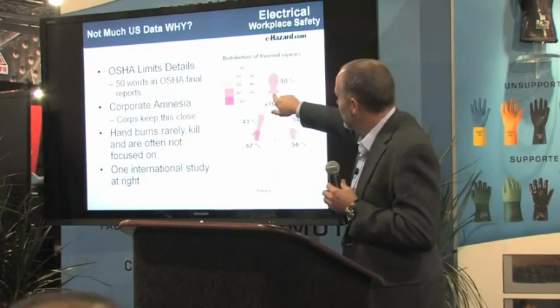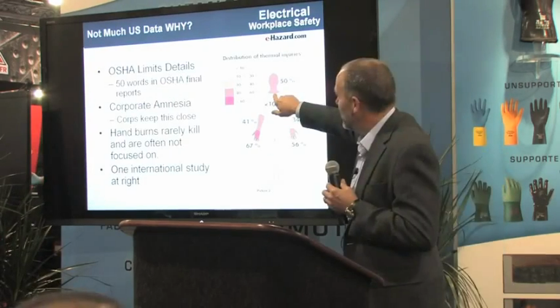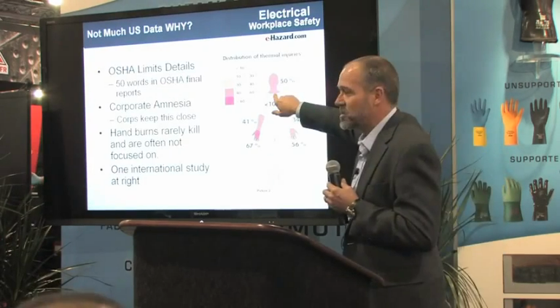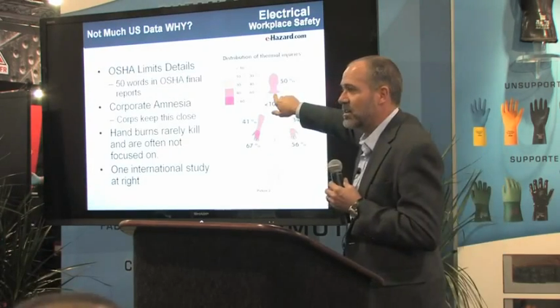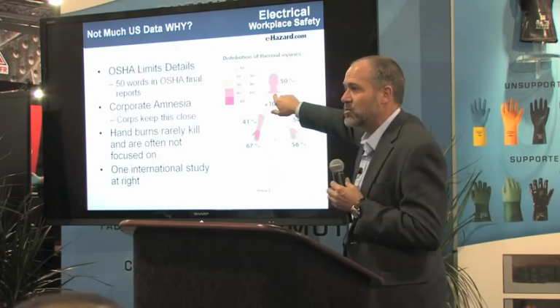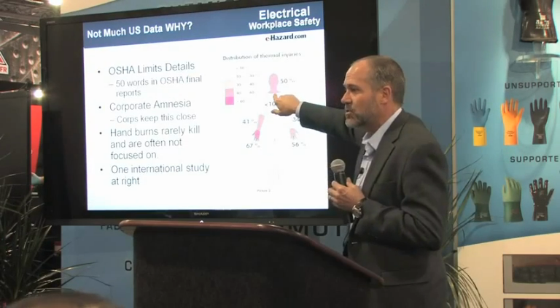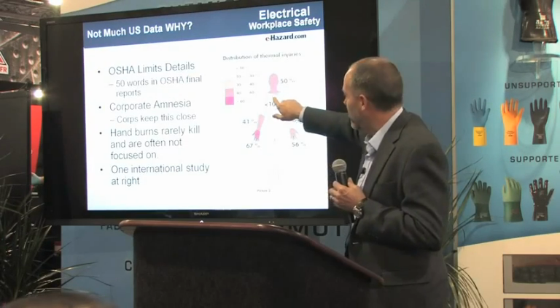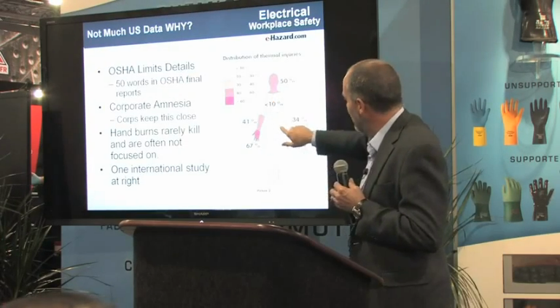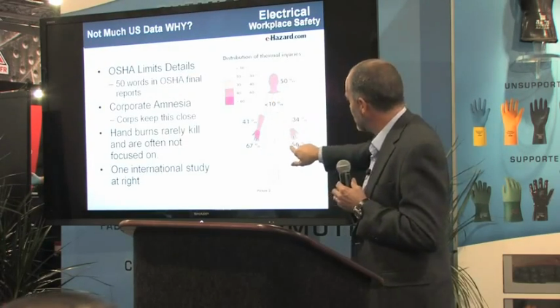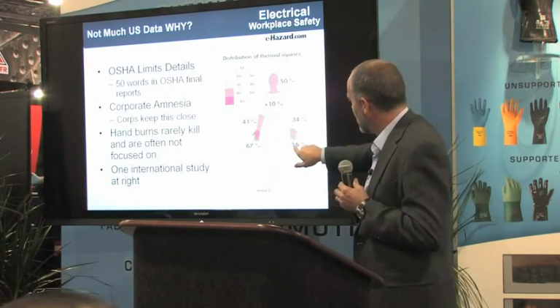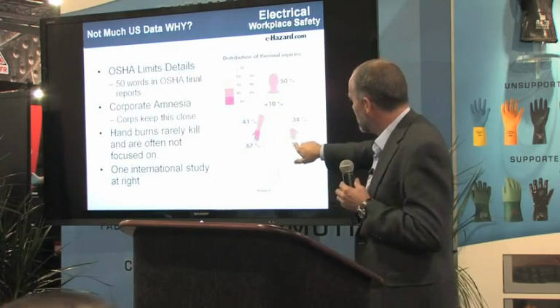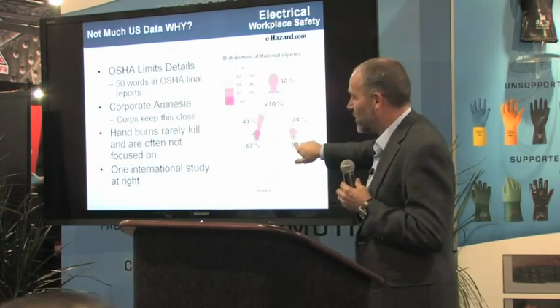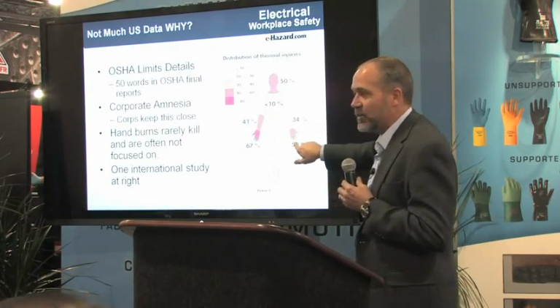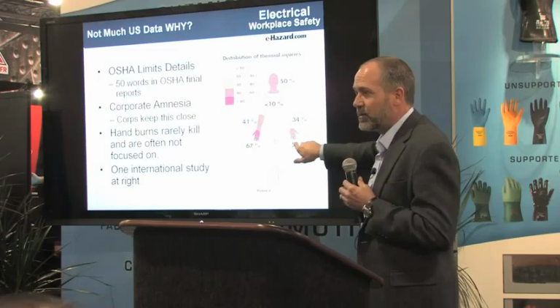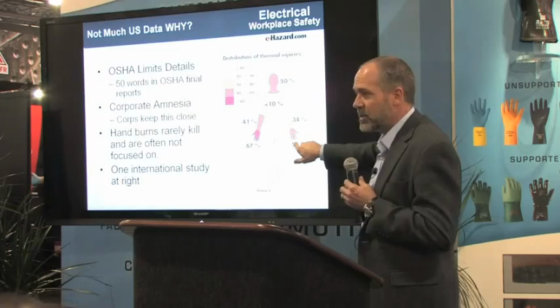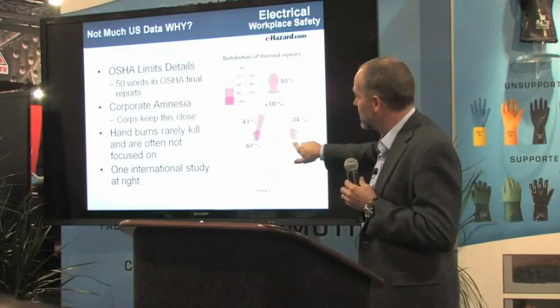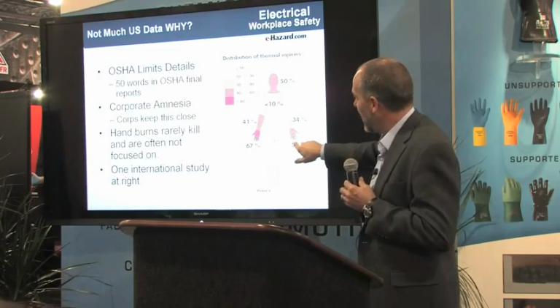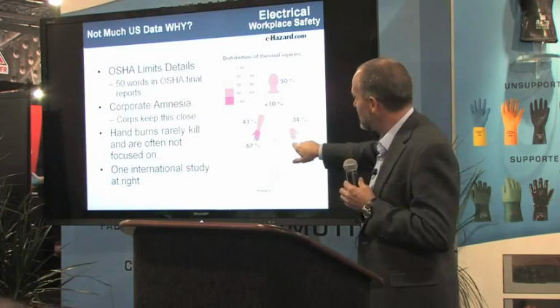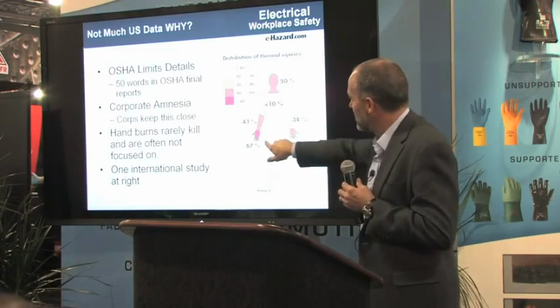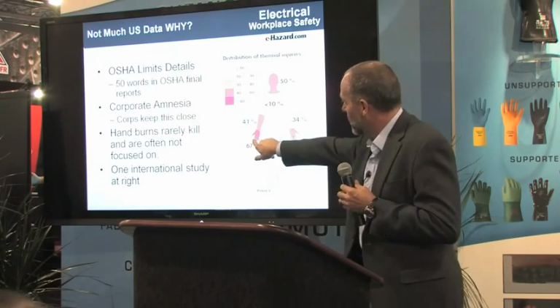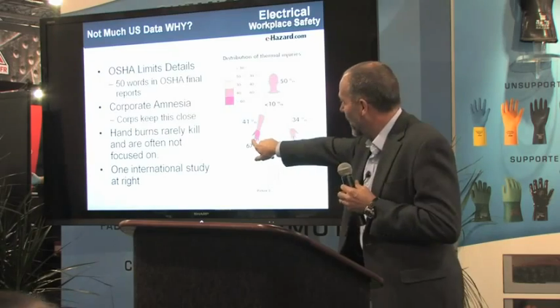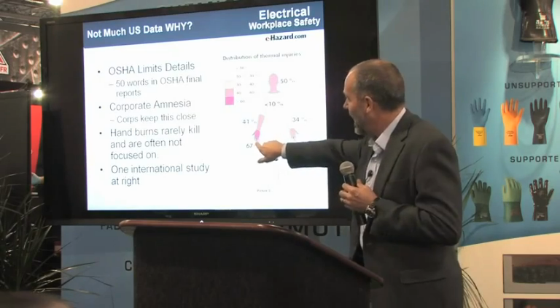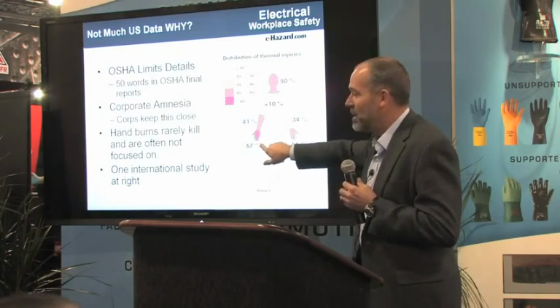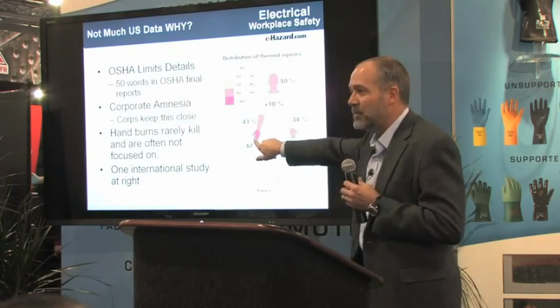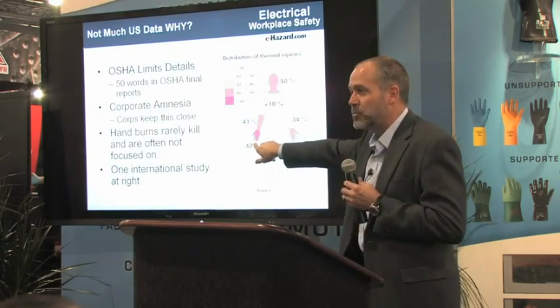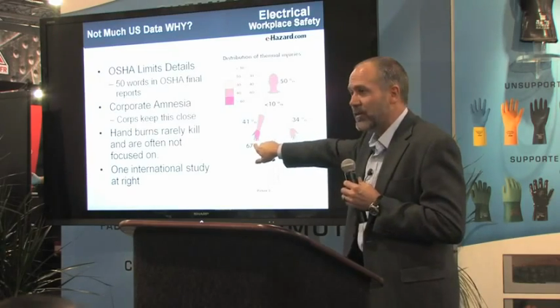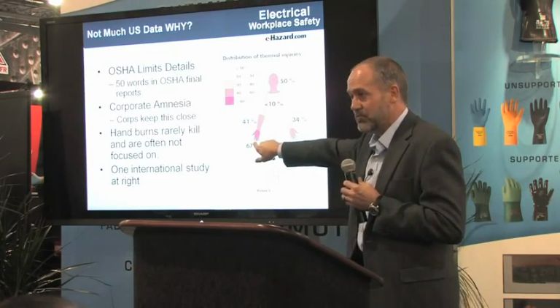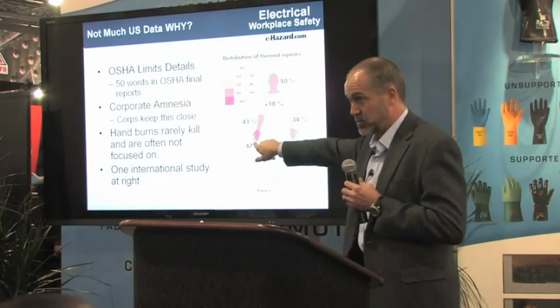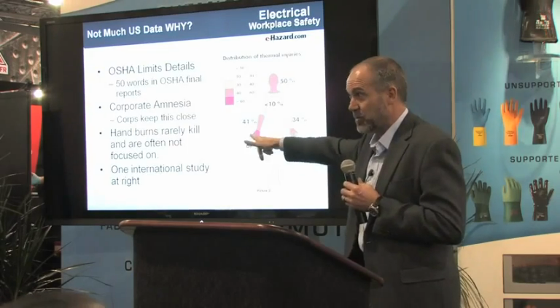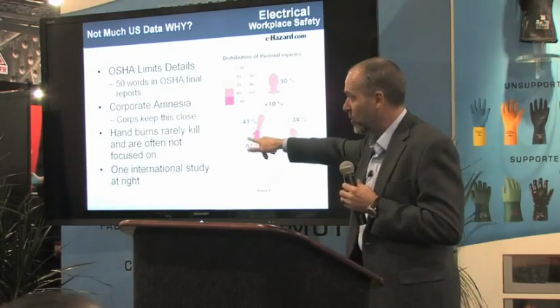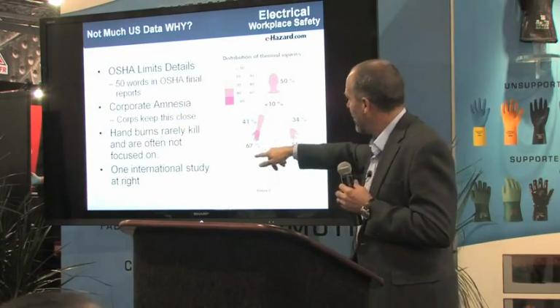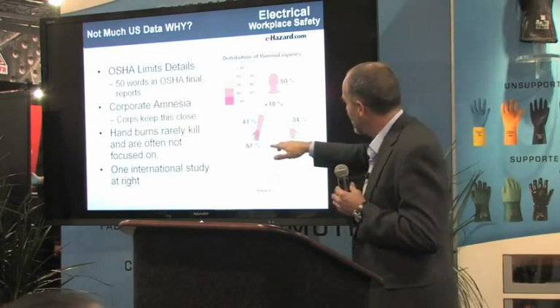50% of the injuries are to the face, more than 50% are to the hands, with the right hand being the most prevalent because most people are right-handed.